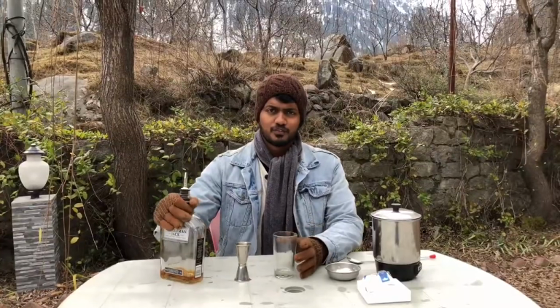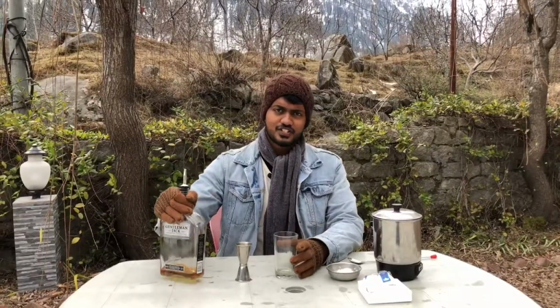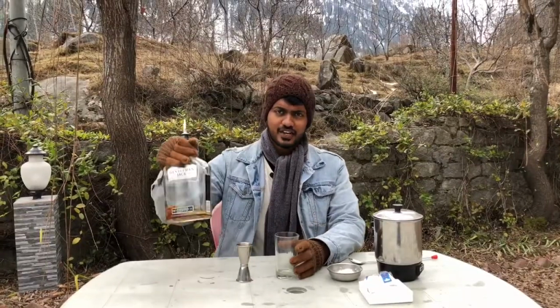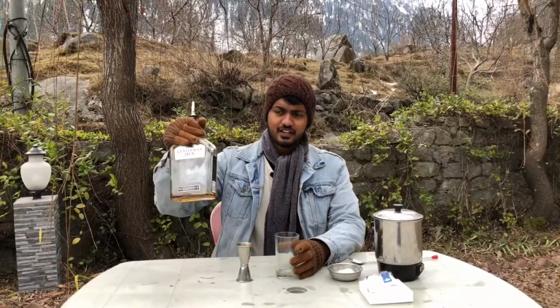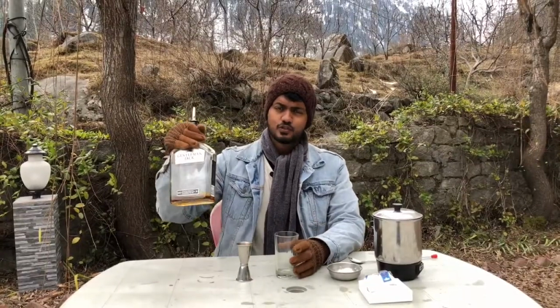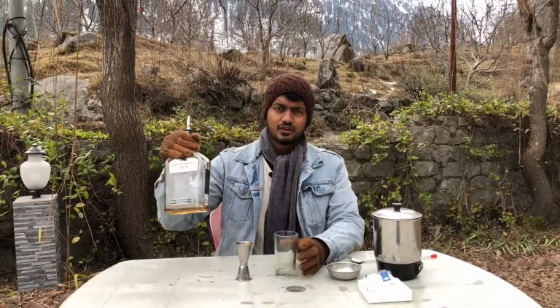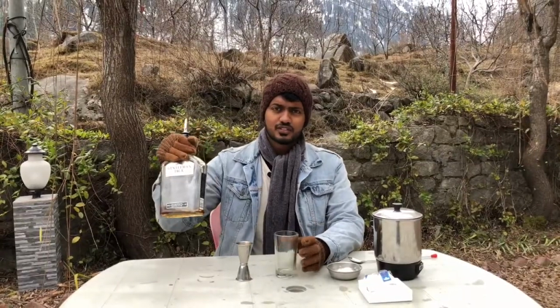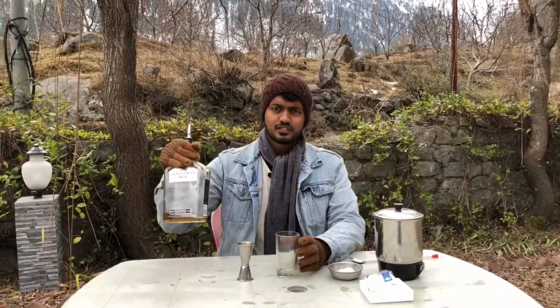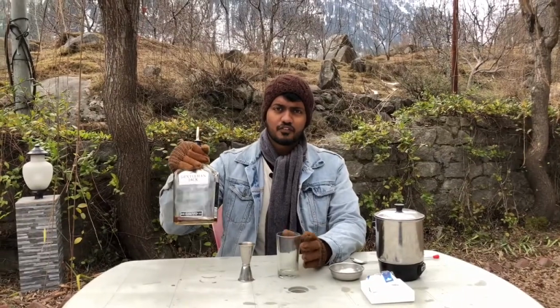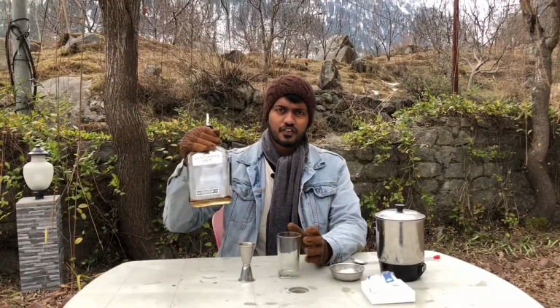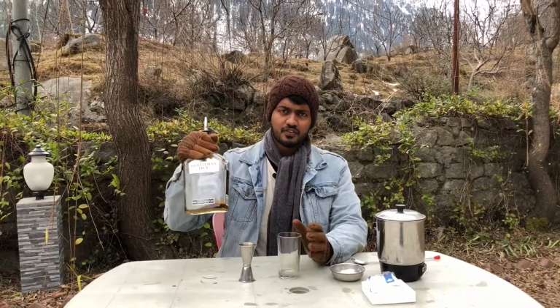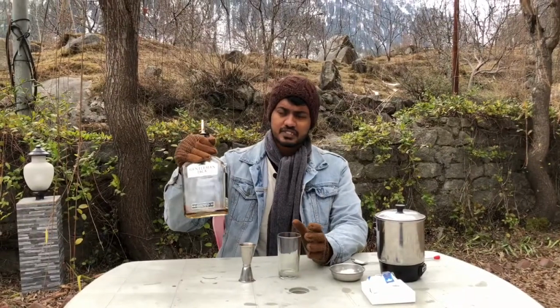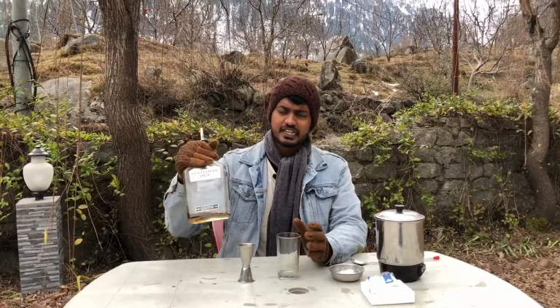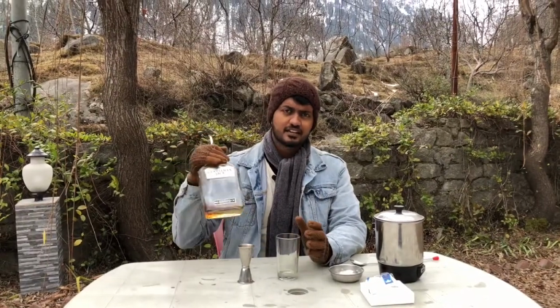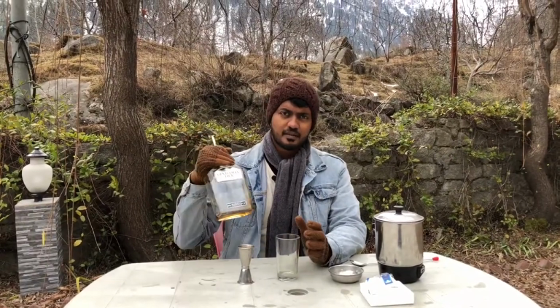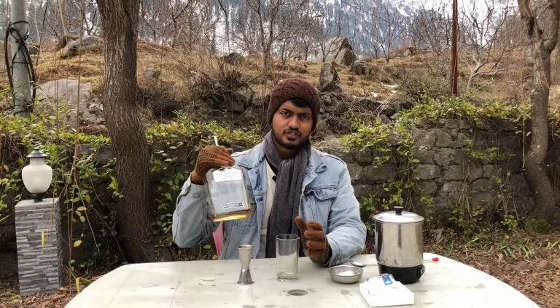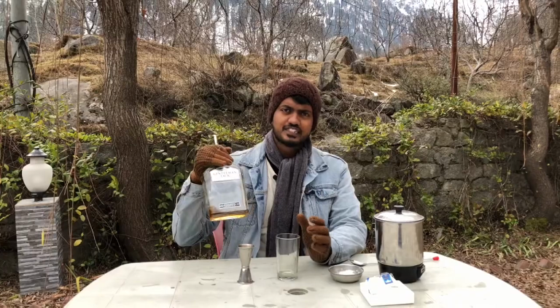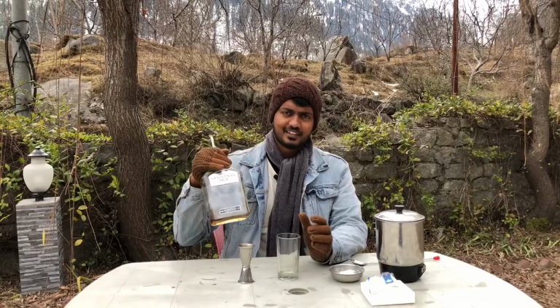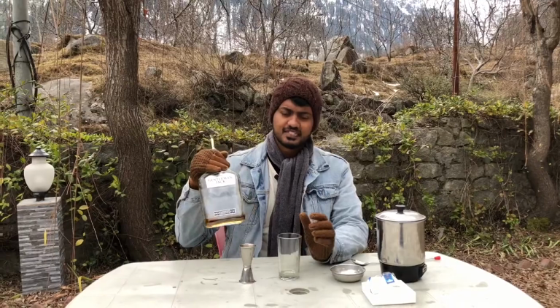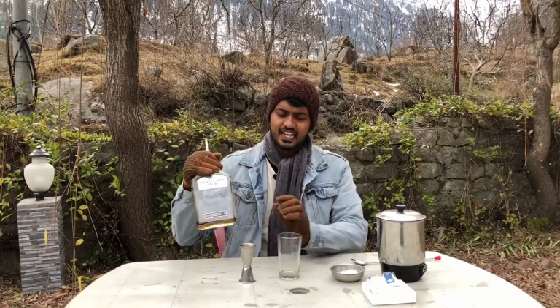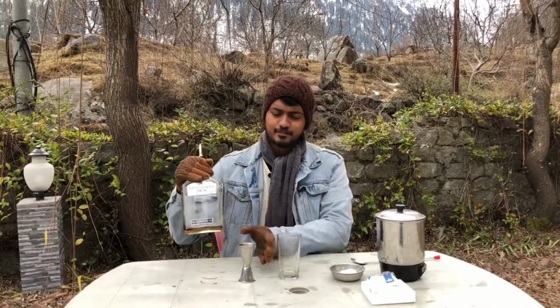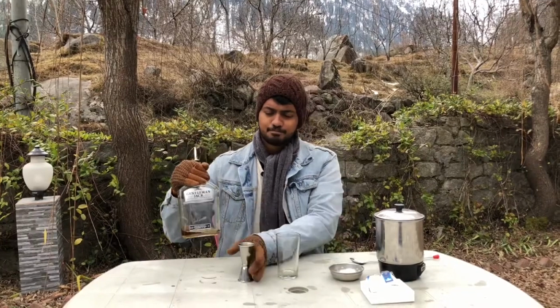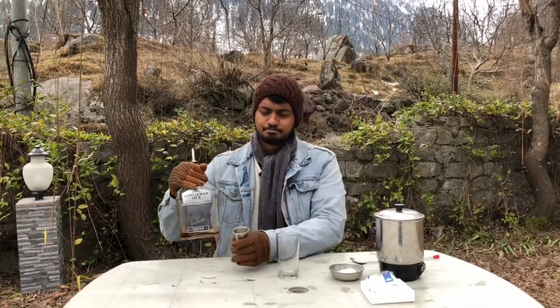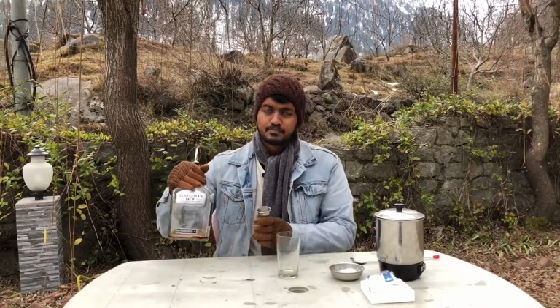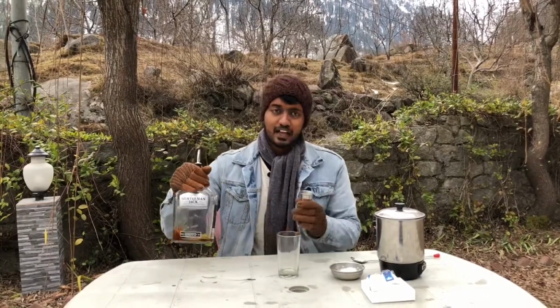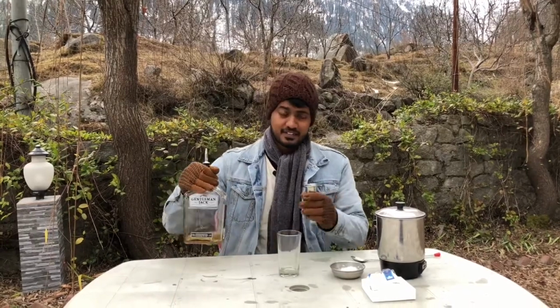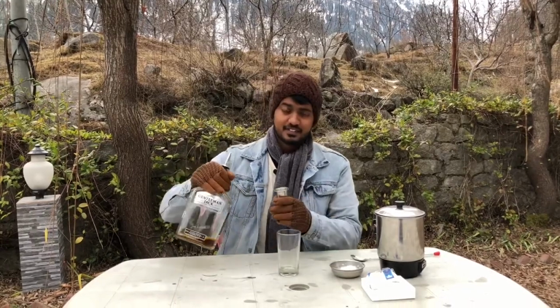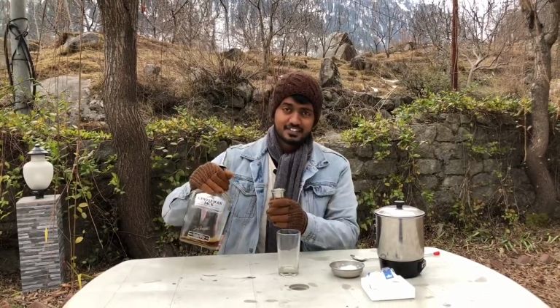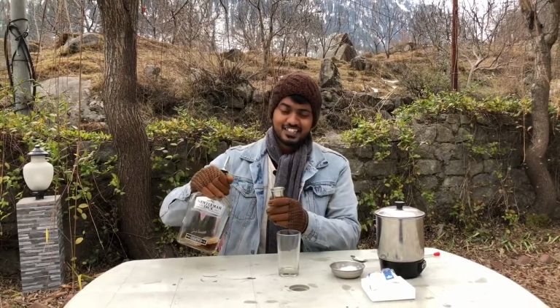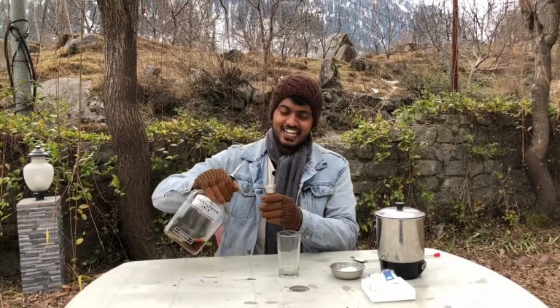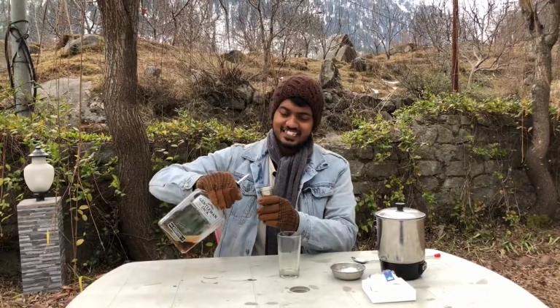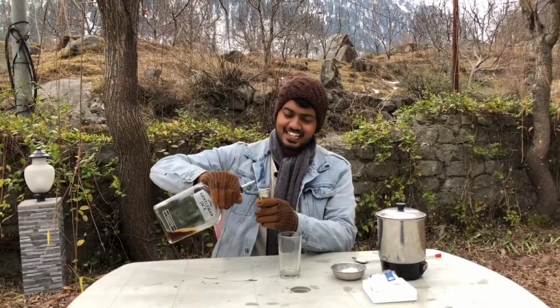First you need two ounces of your favourite whisky. Here I am using Denzelman Jack. This is Jack's tea.